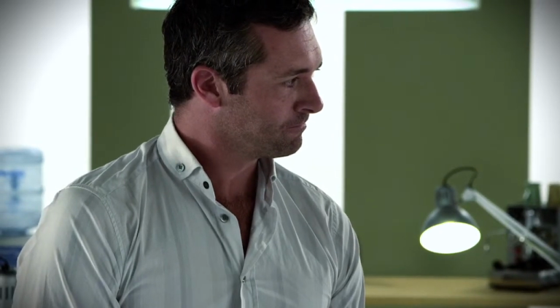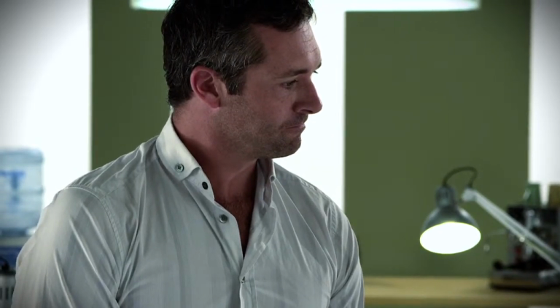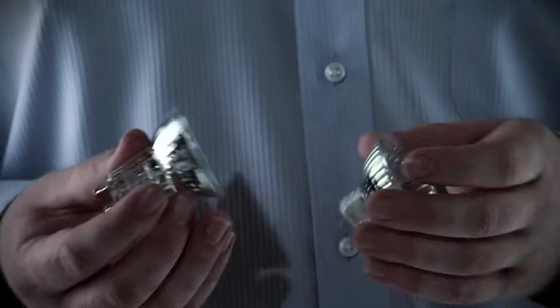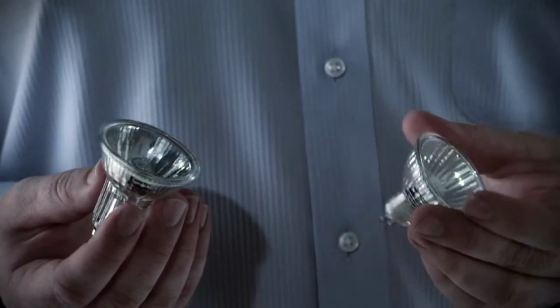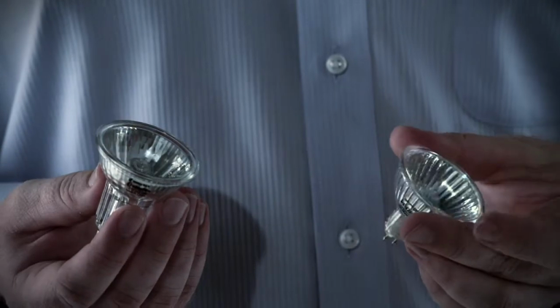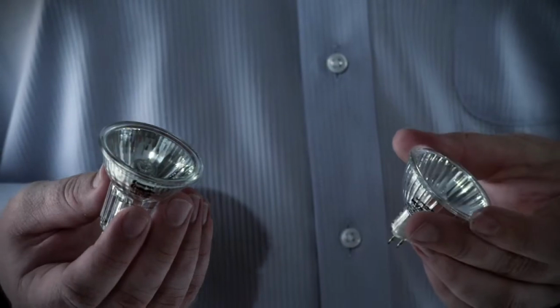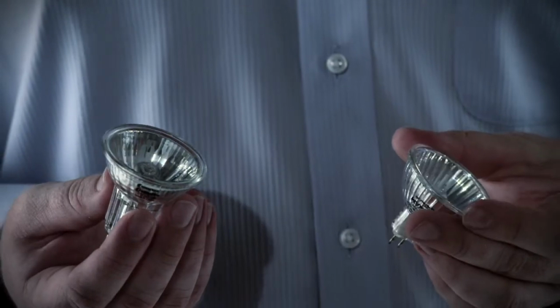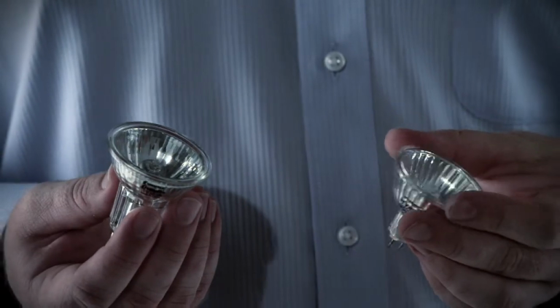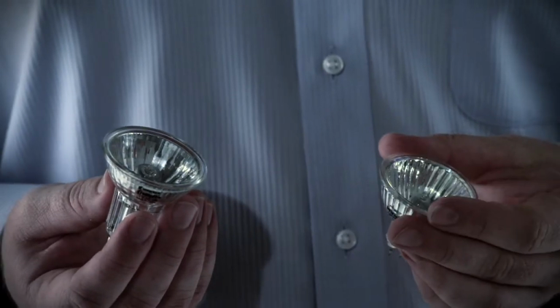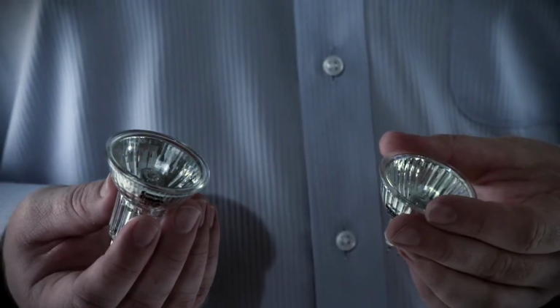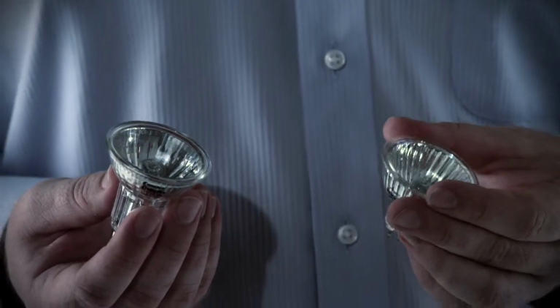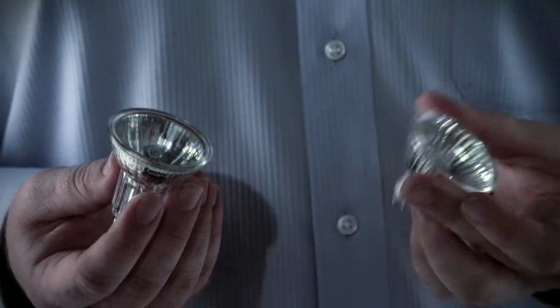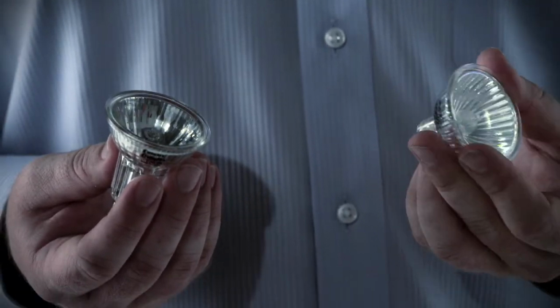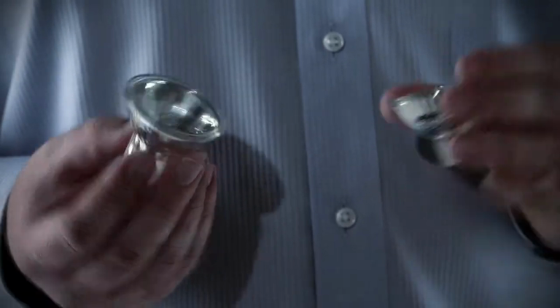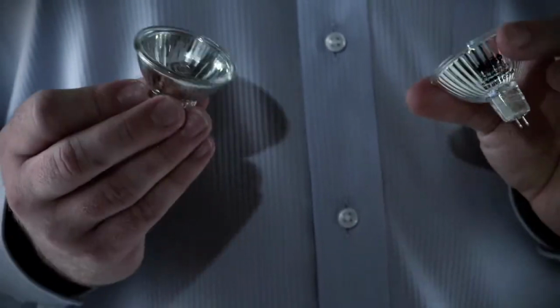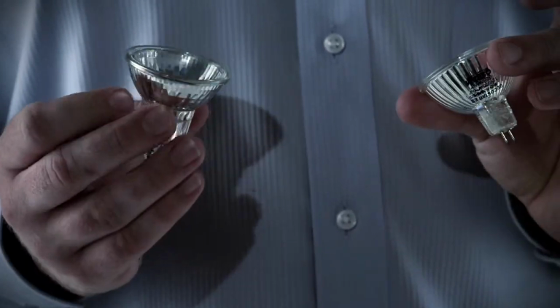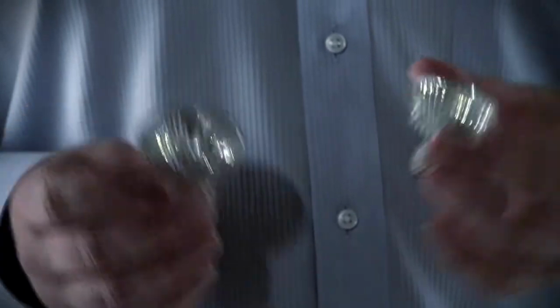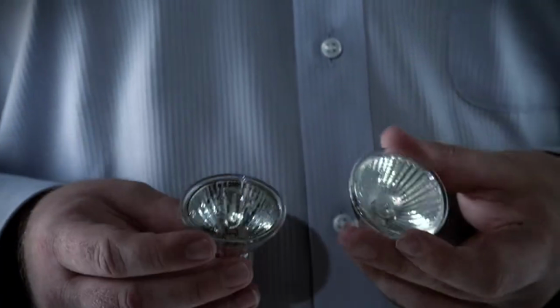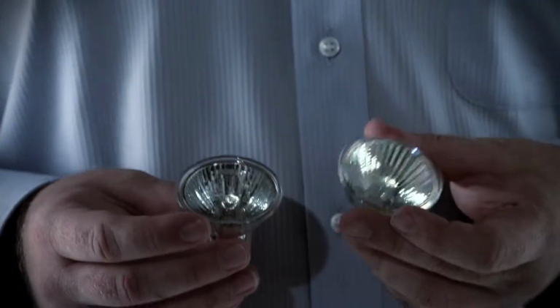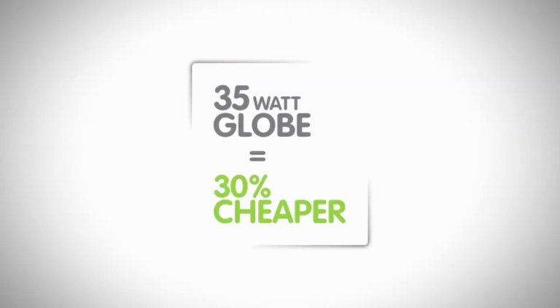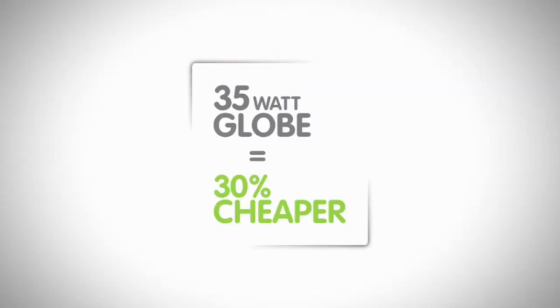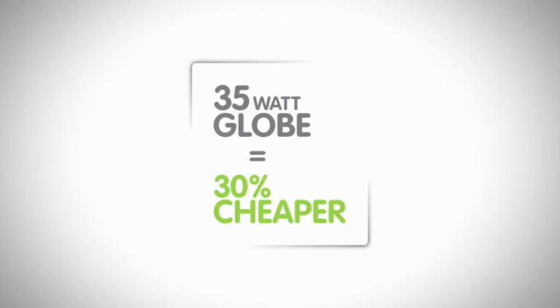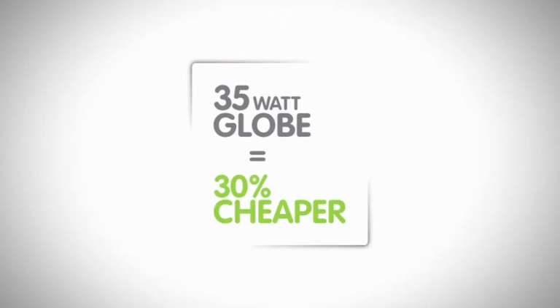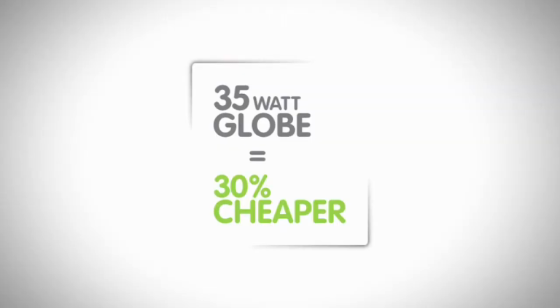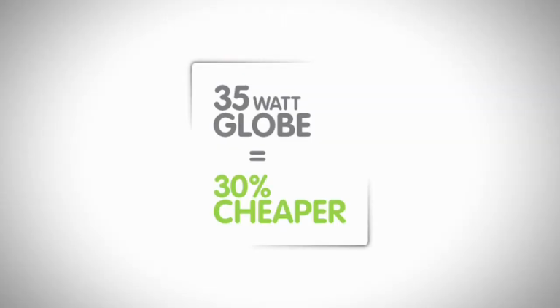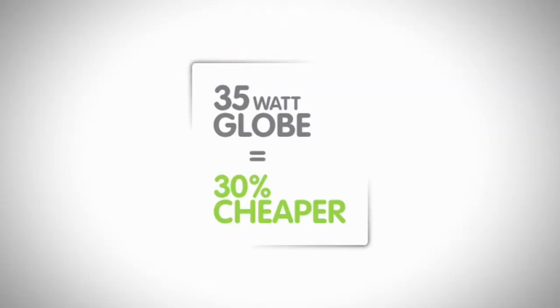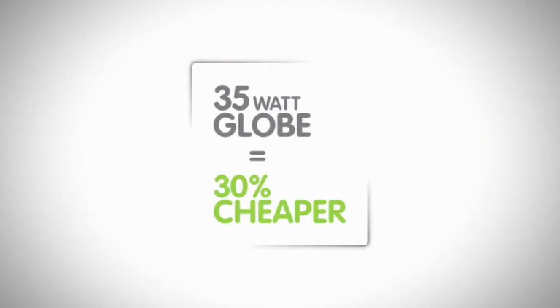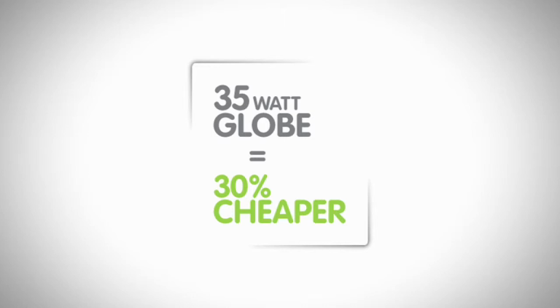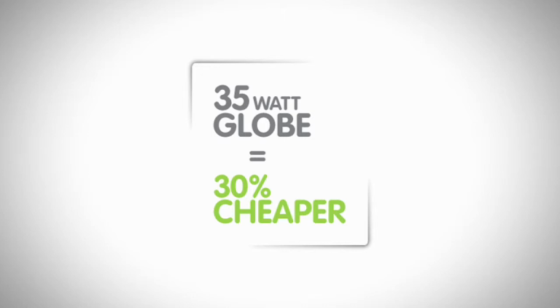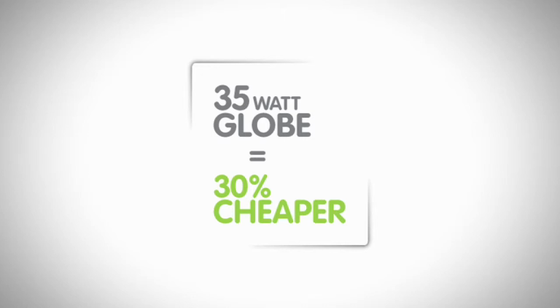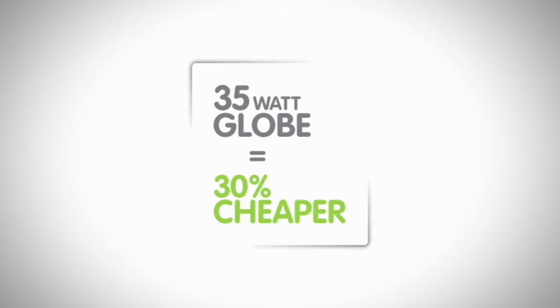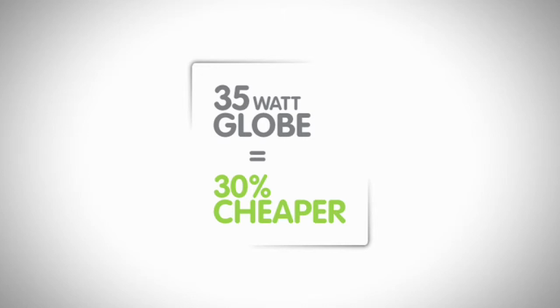Their special infrared coating means there's no reduction in lighting levels, and here's the real benefit: each 35 watt globe is about 30% cheaper to run.